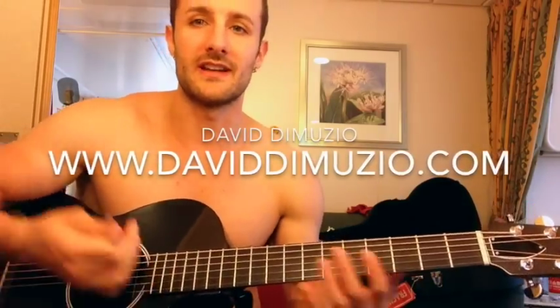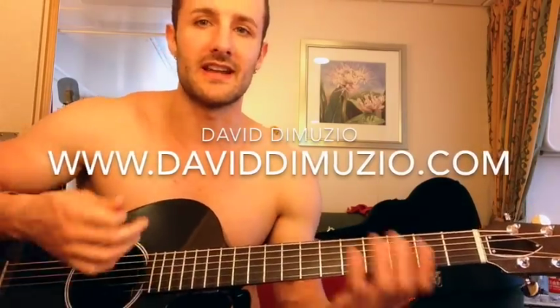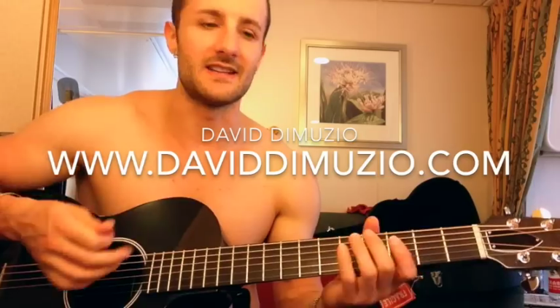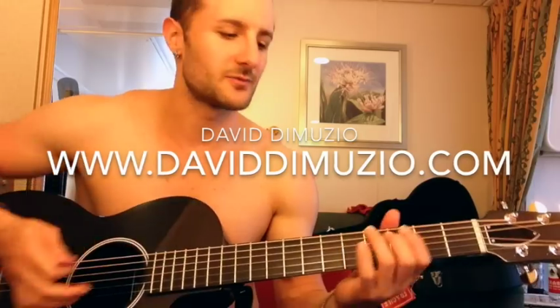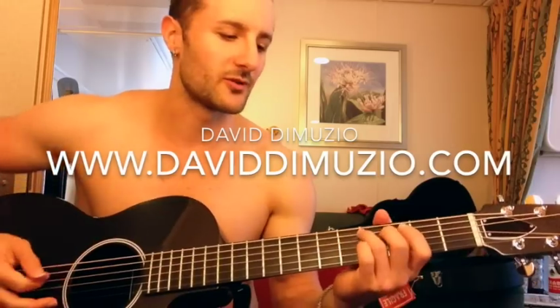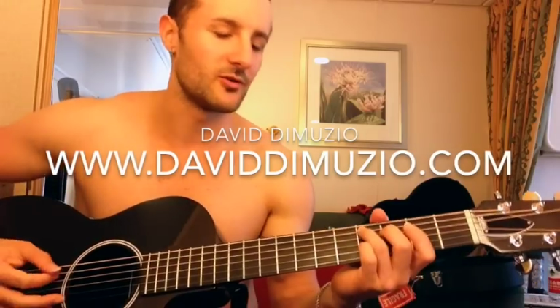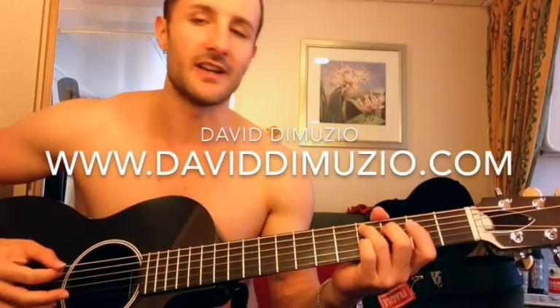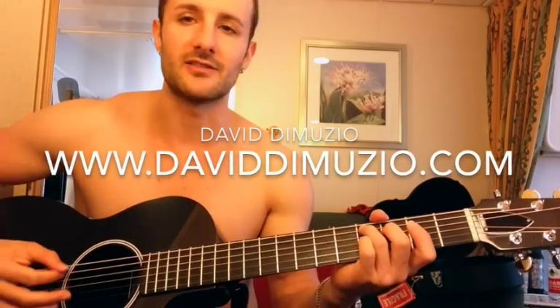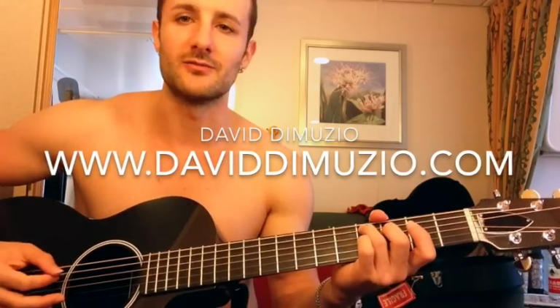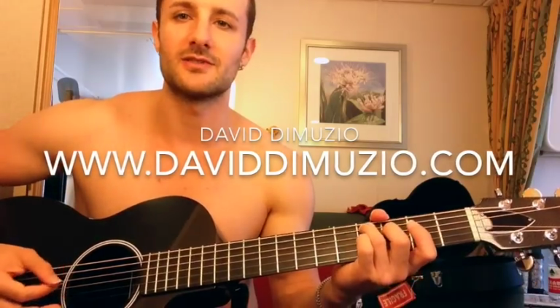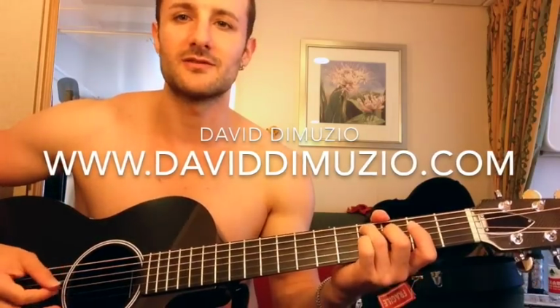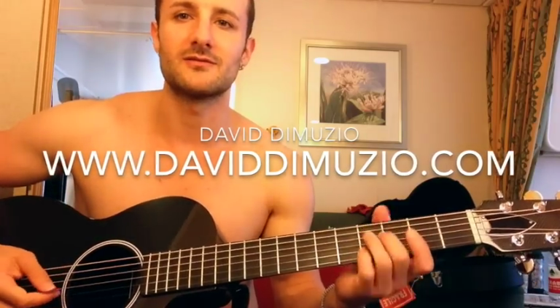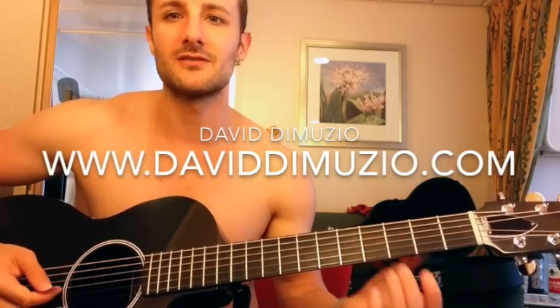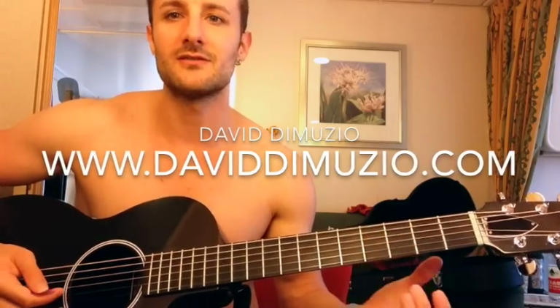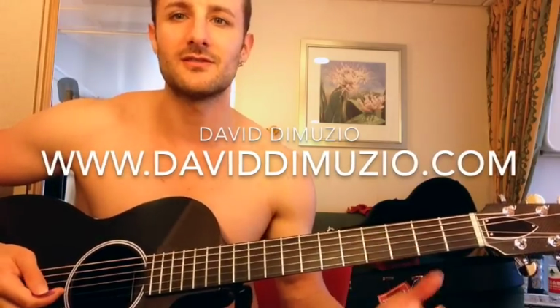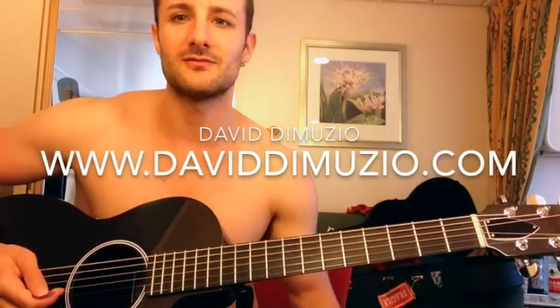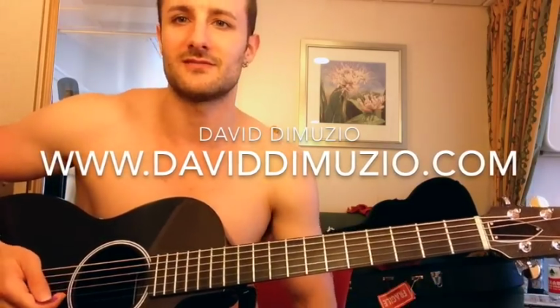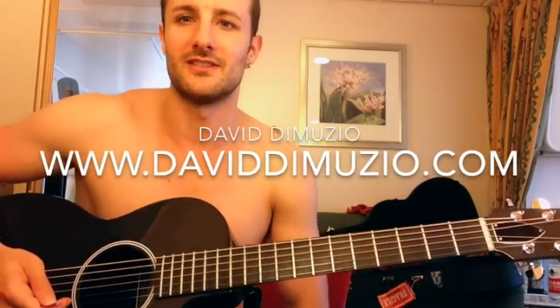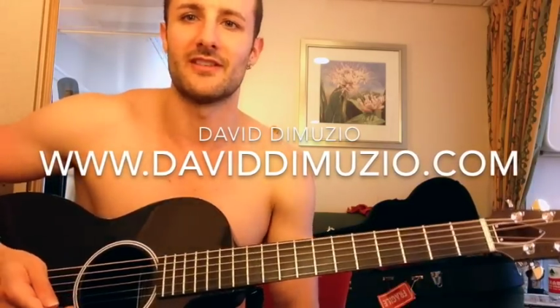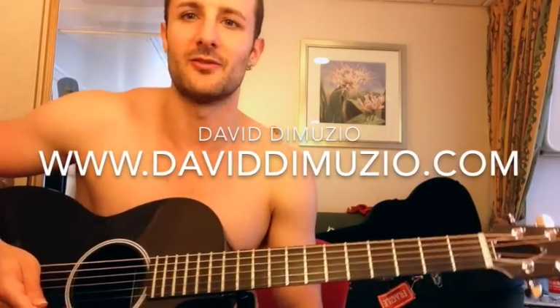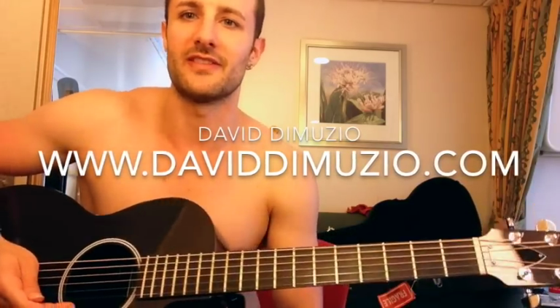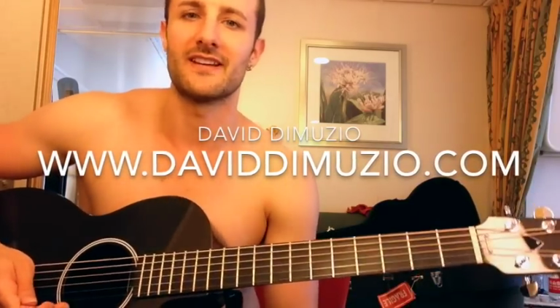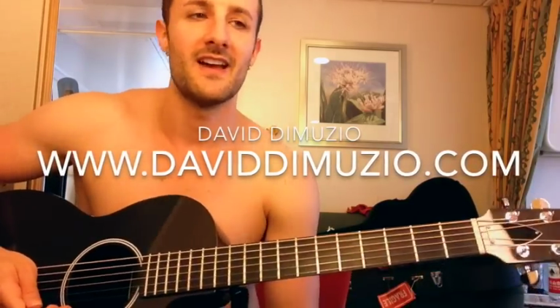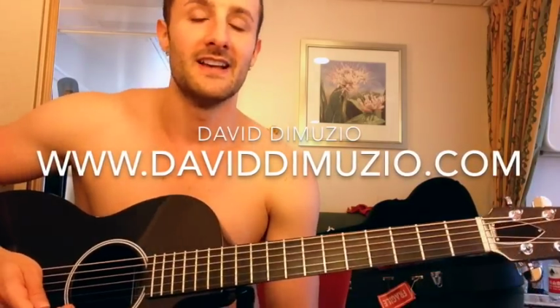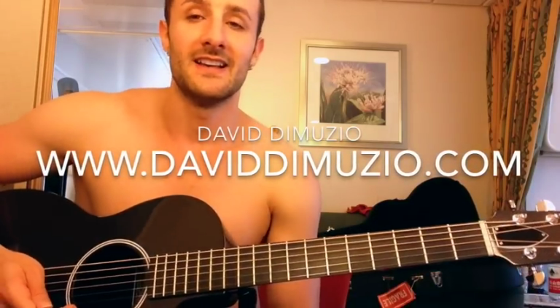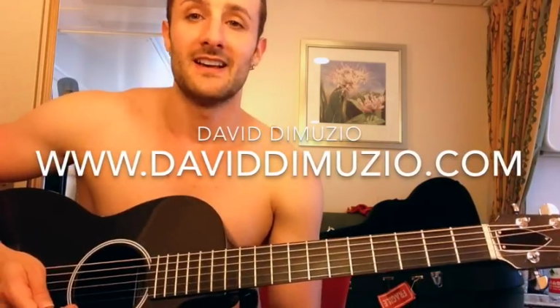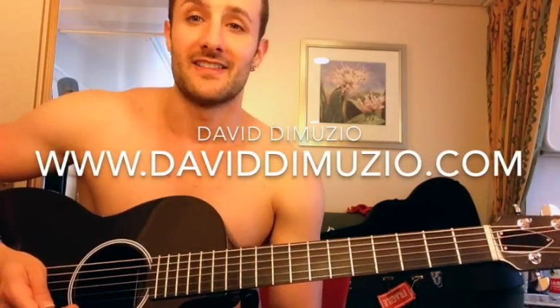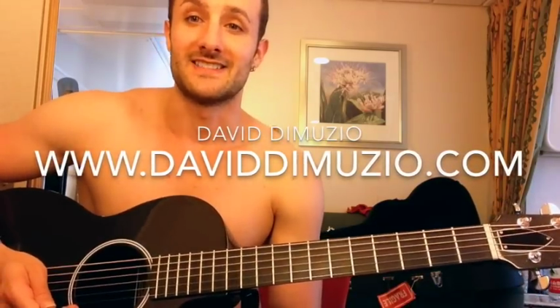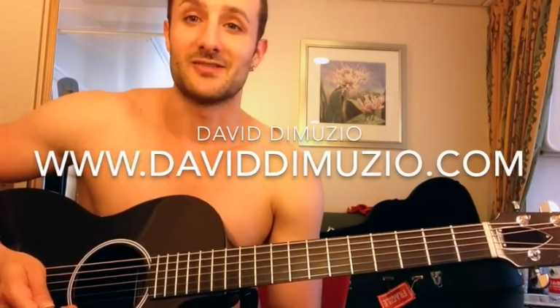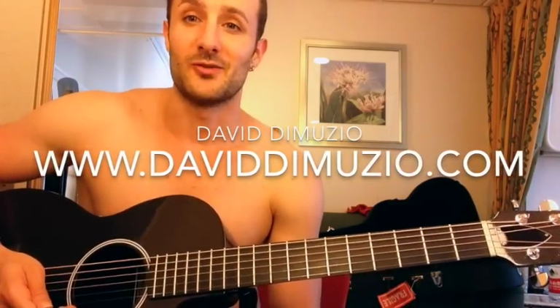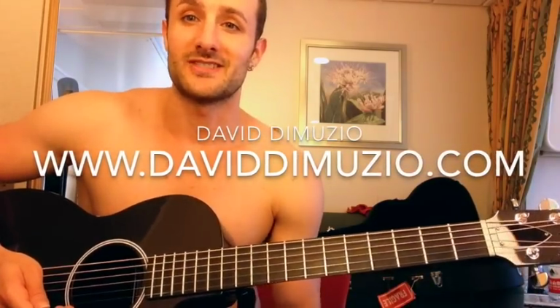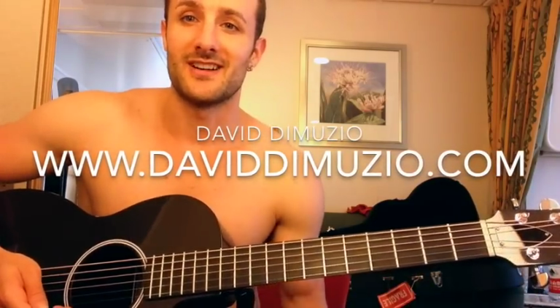And then it ends with the whole lick — that whole thing. This is the whole song, hope this helps you out.